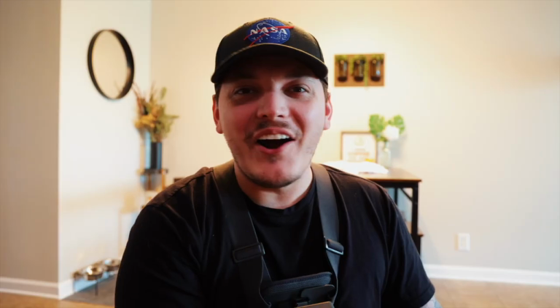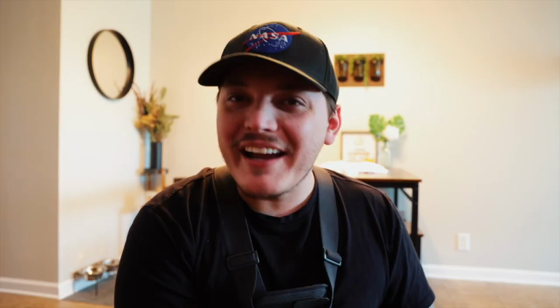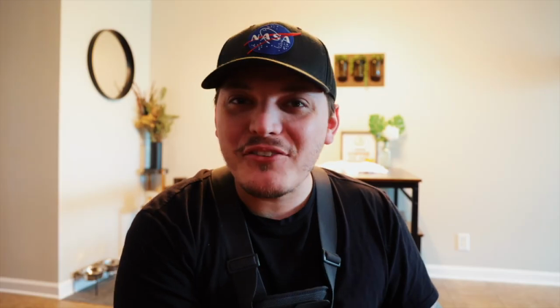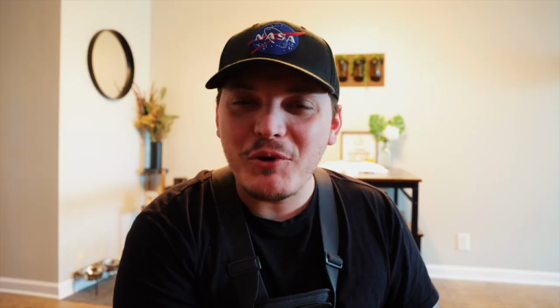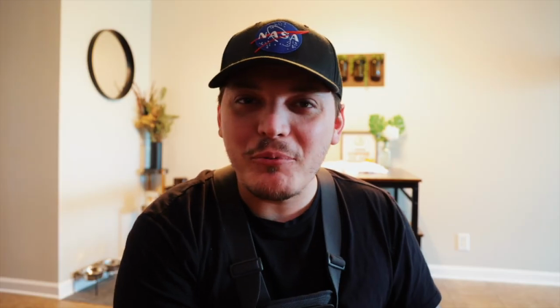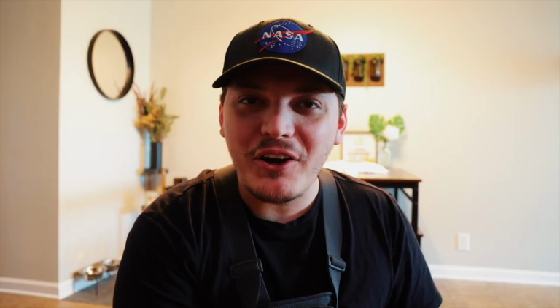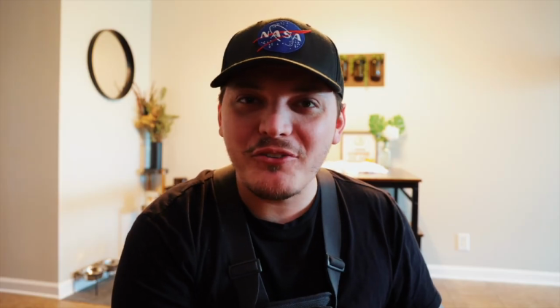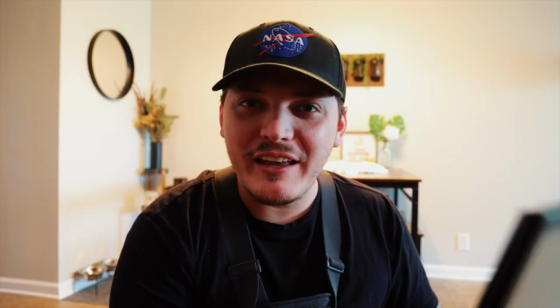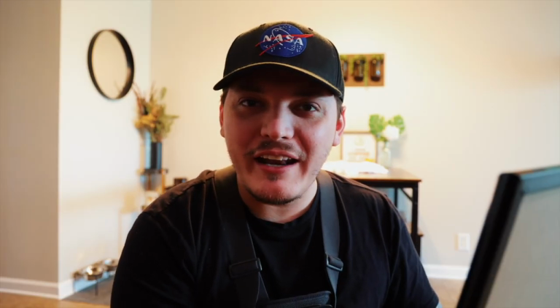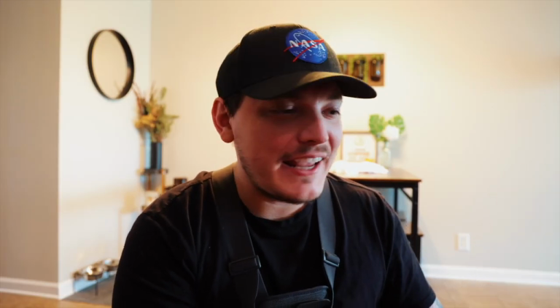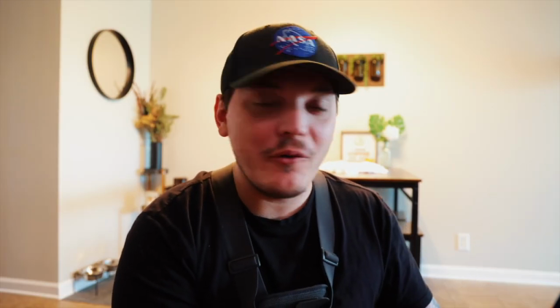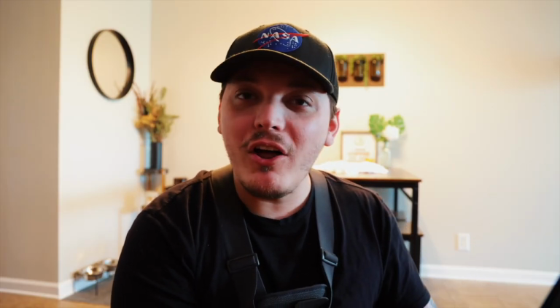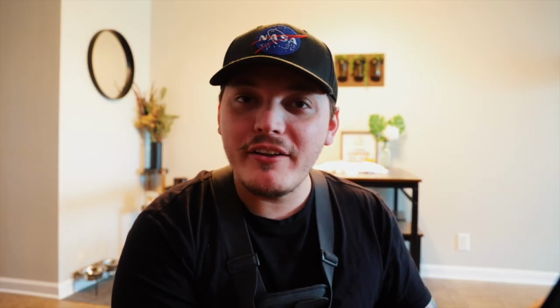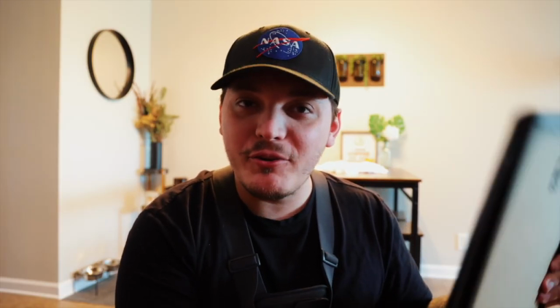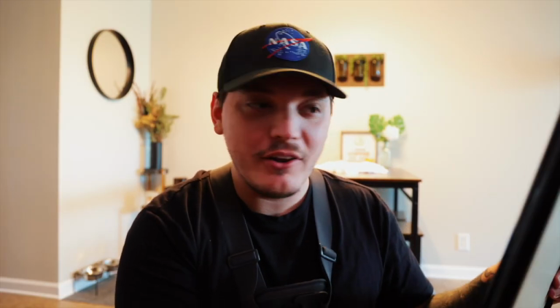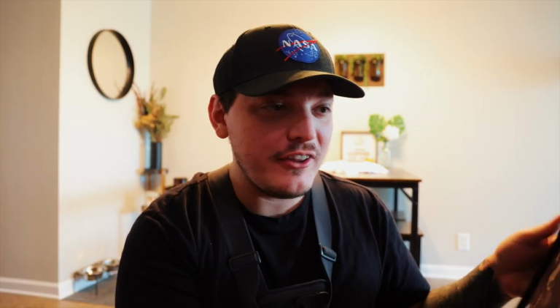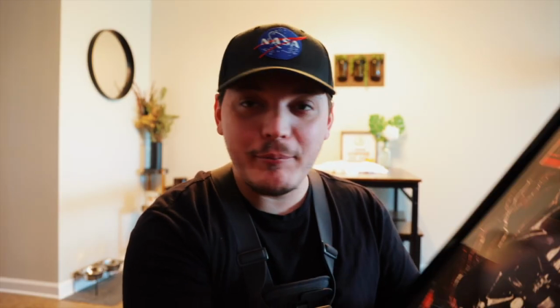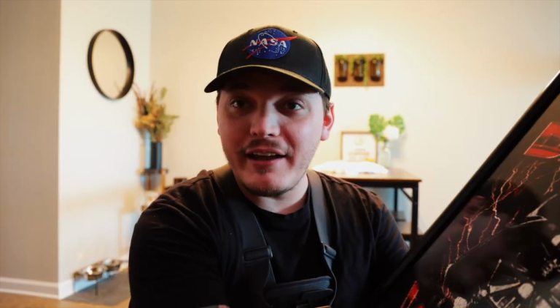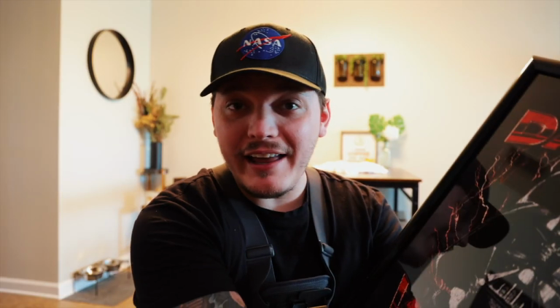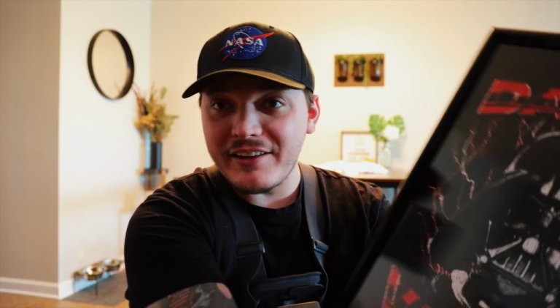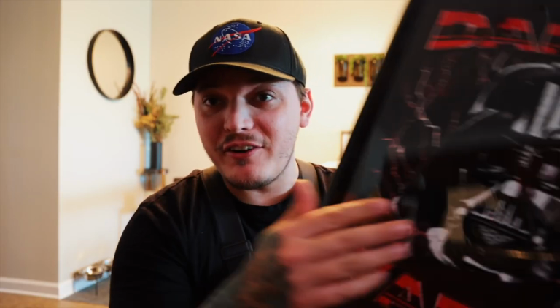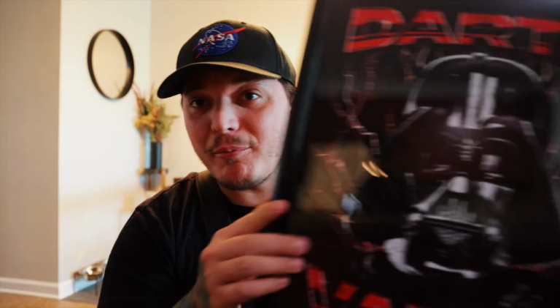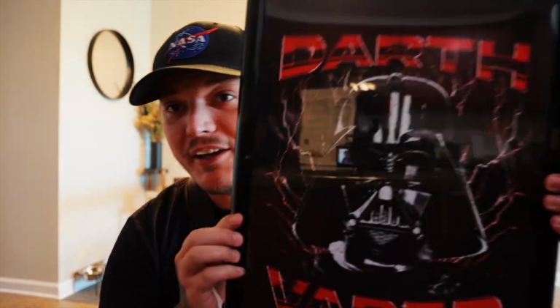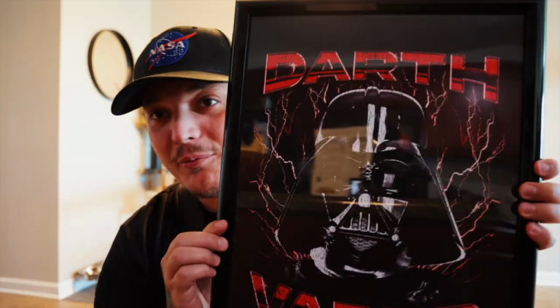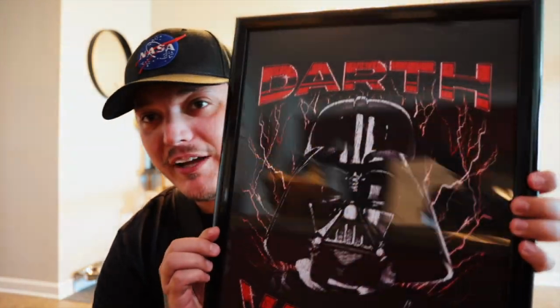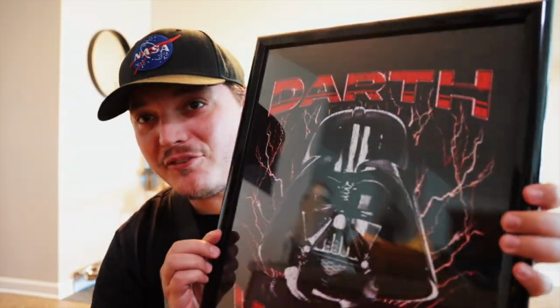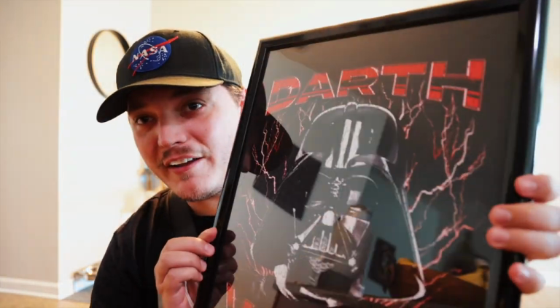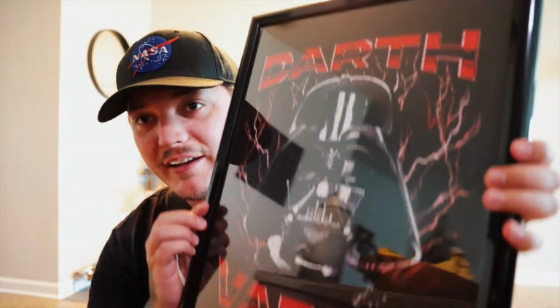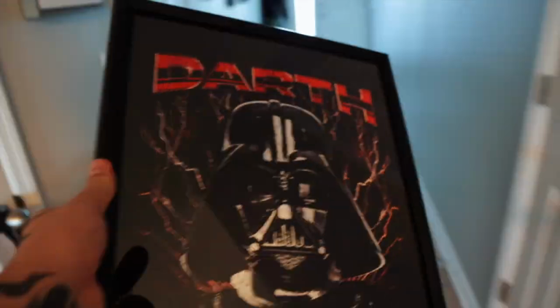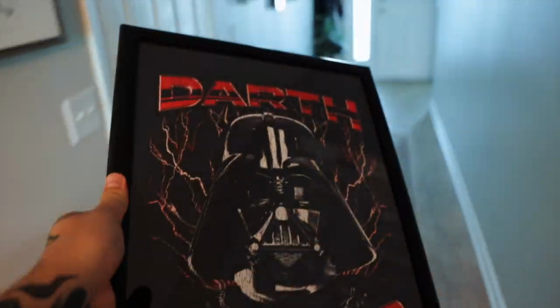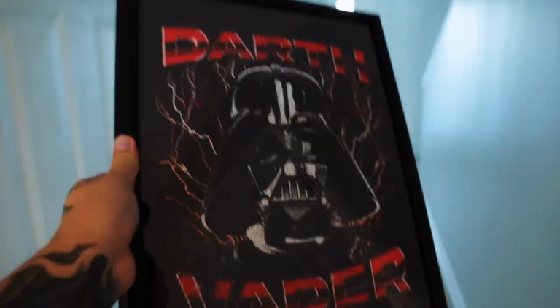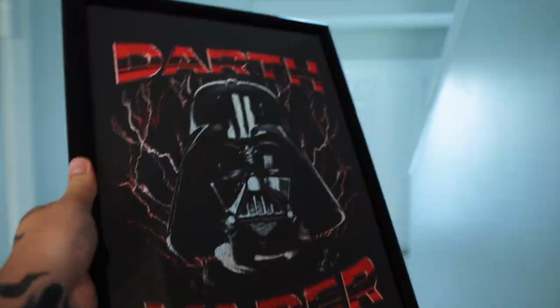Alright guys, time to go upstairs and hang it on the wall and see what it looks like. I think it turned out pretty good. What do you guys think?